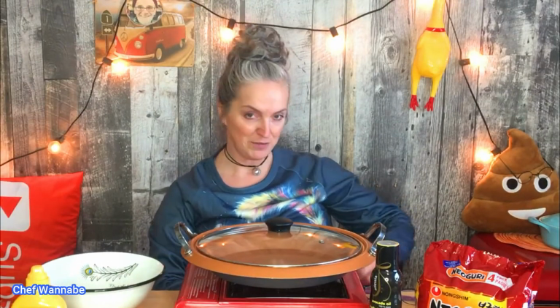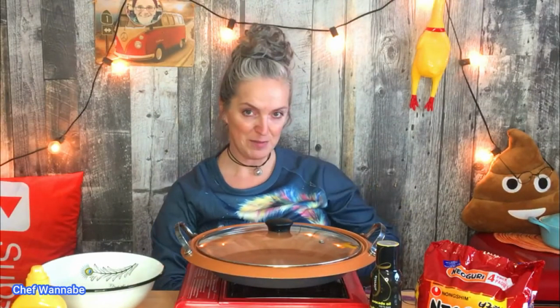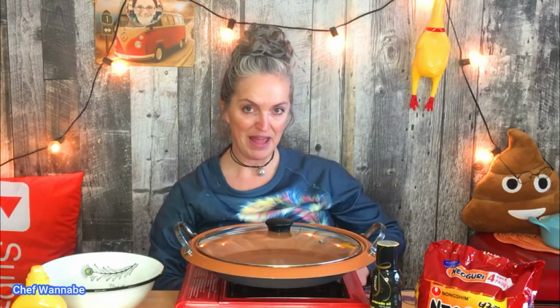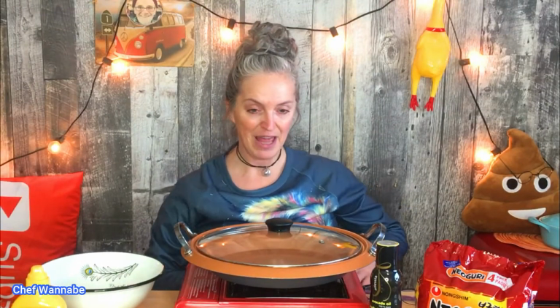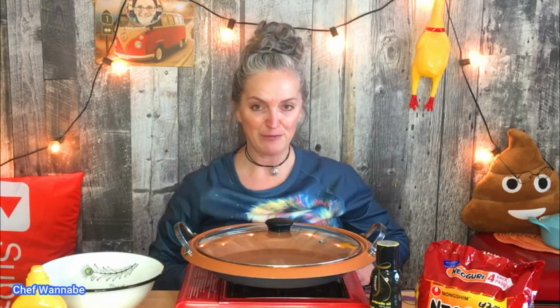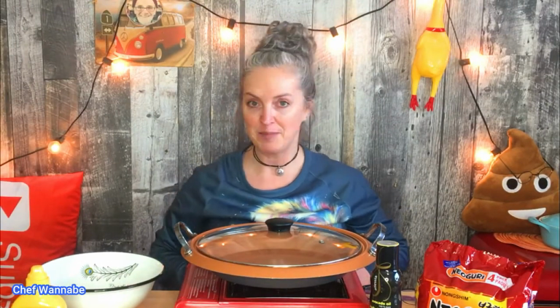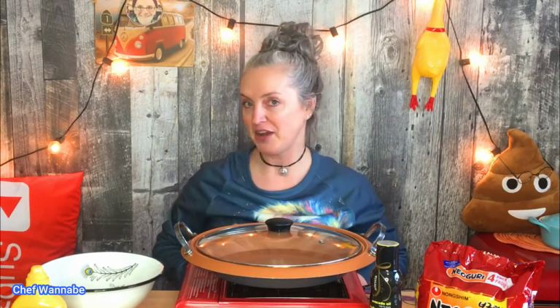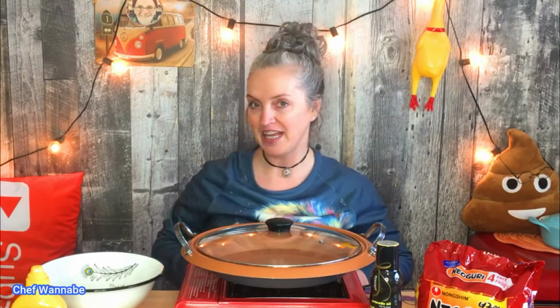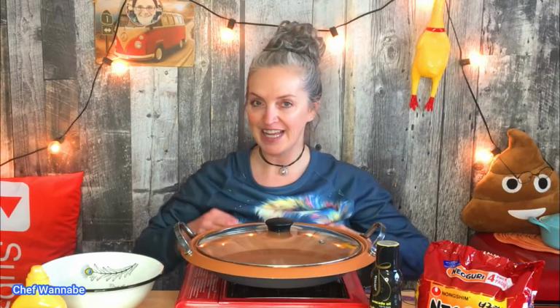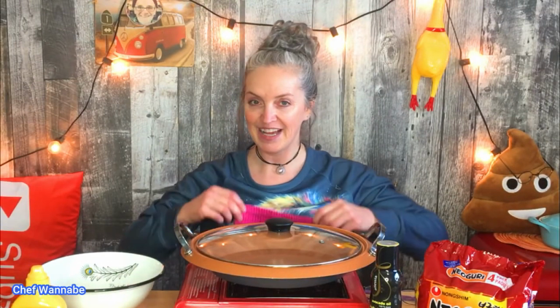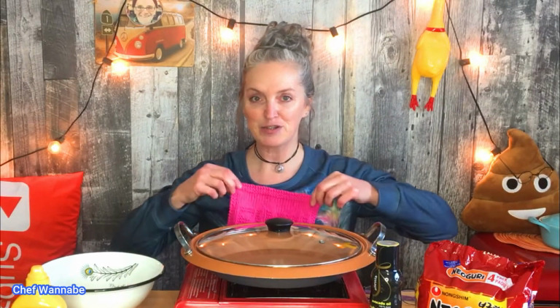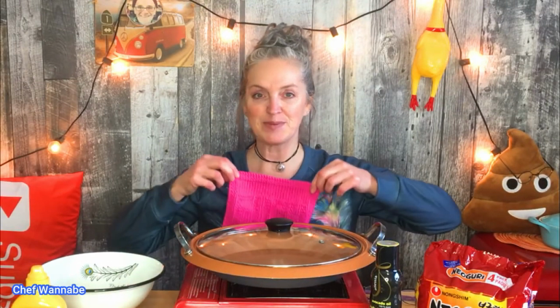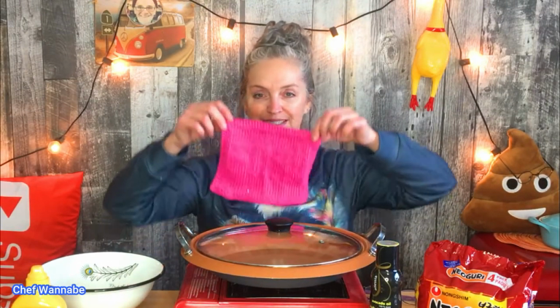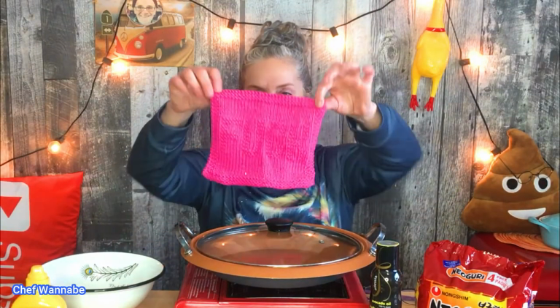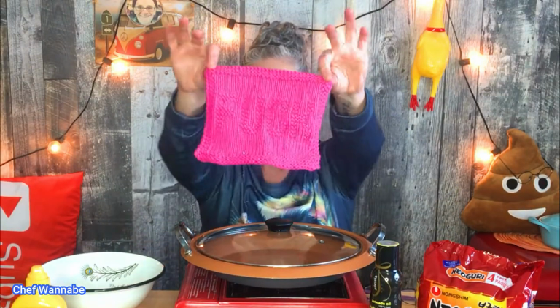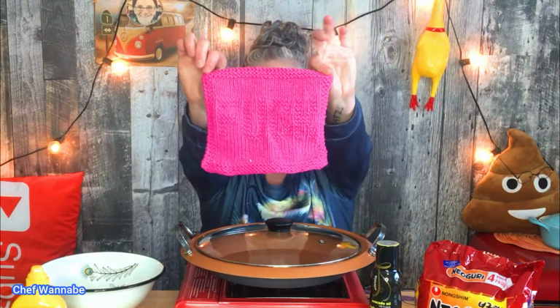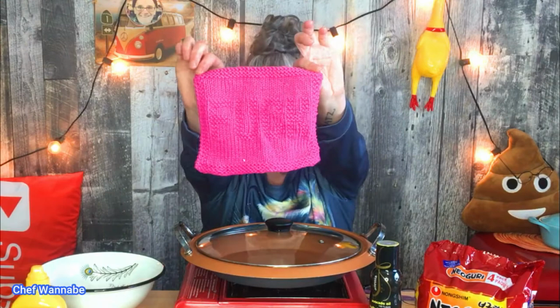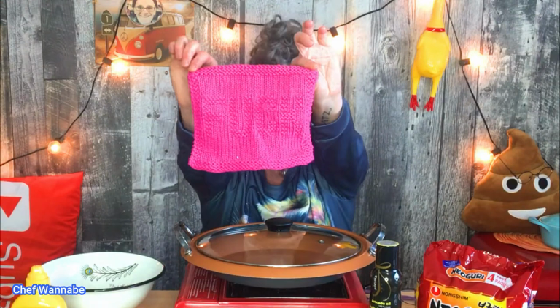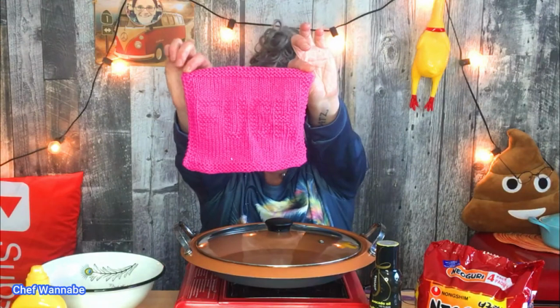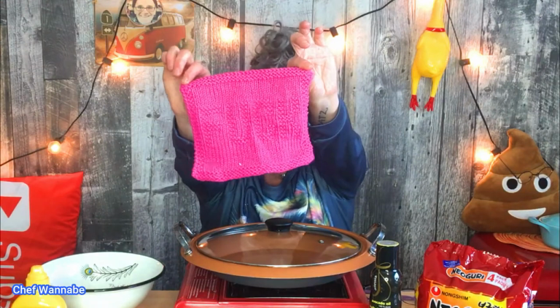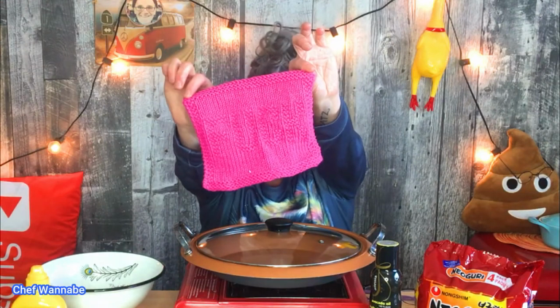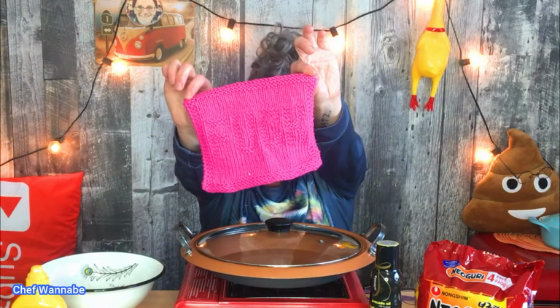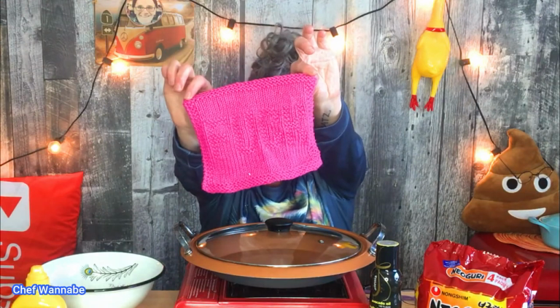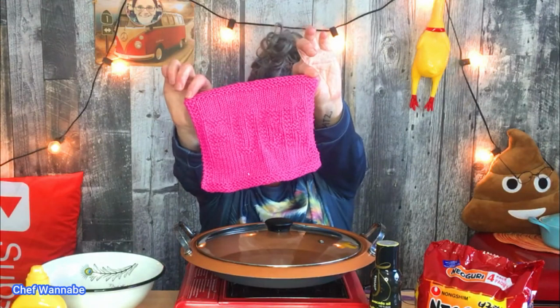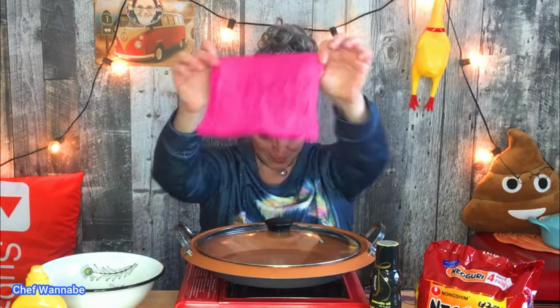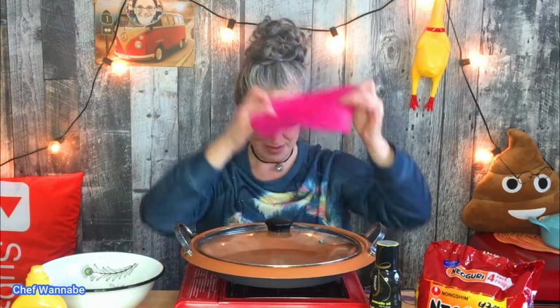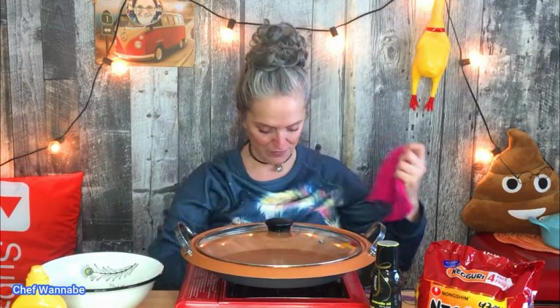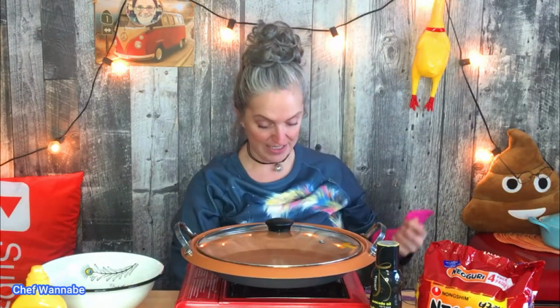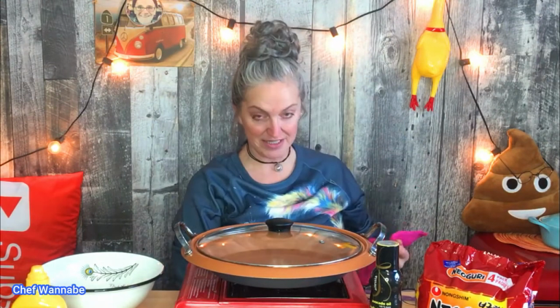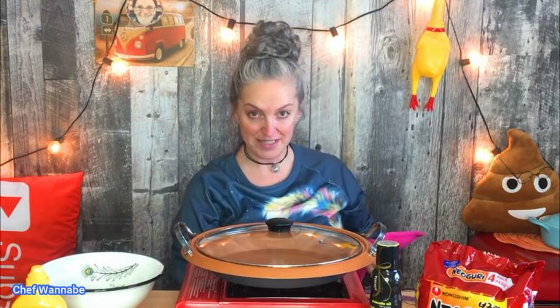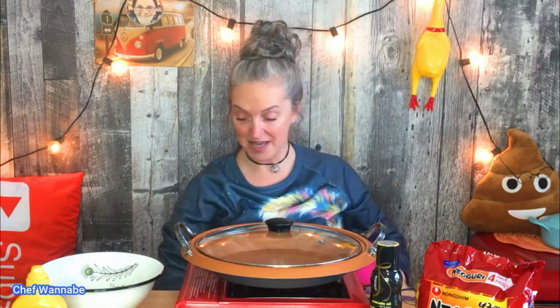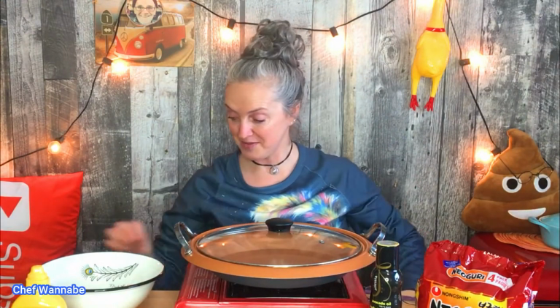This hand soap was given to me by a friend named Carrie for Christmas.